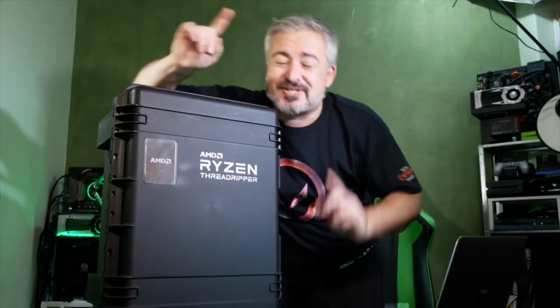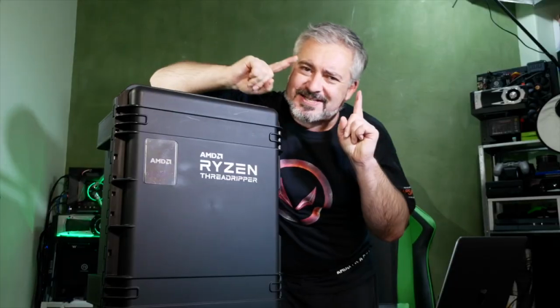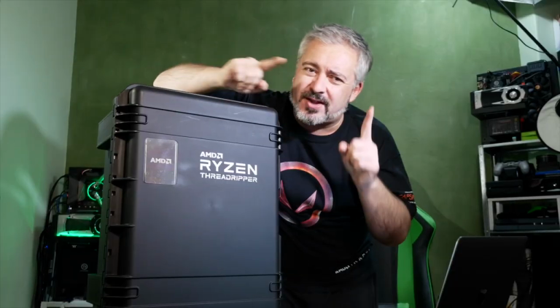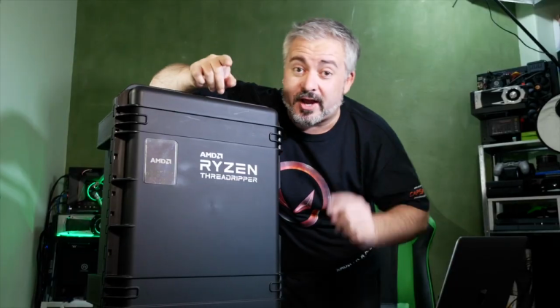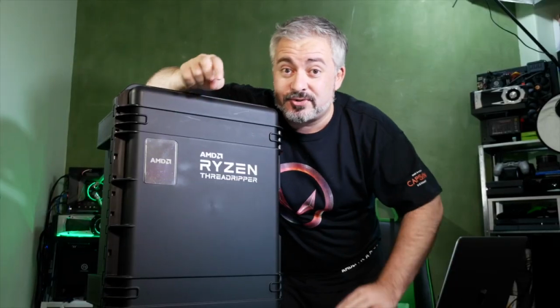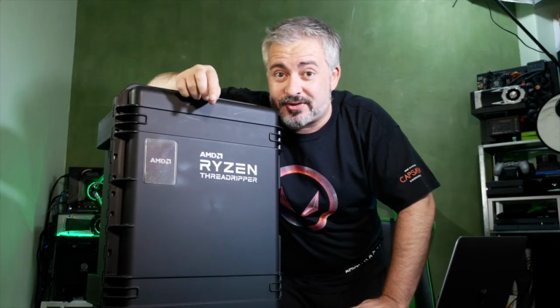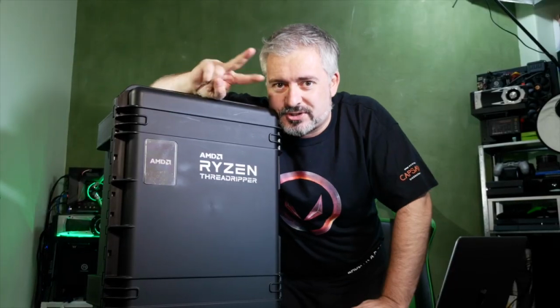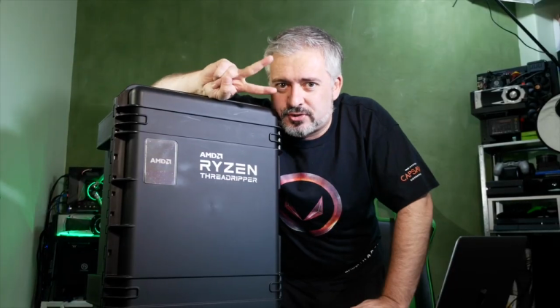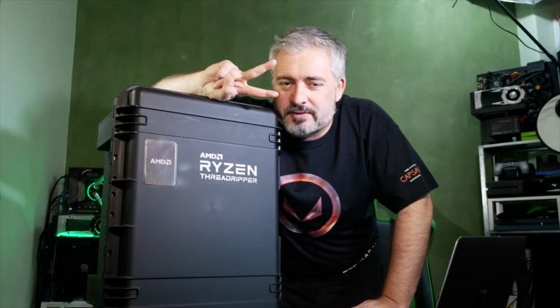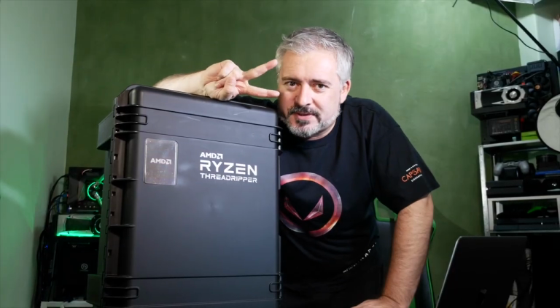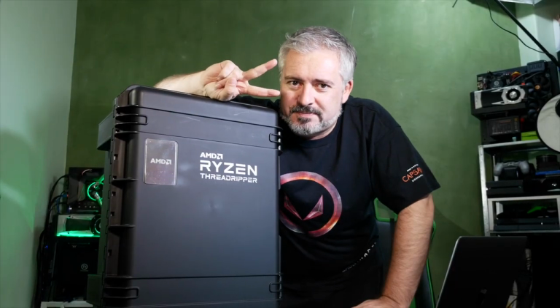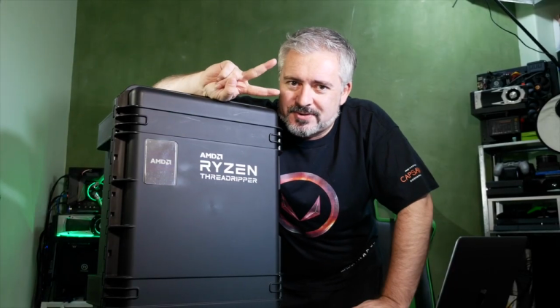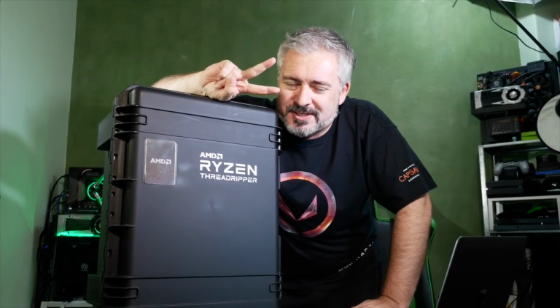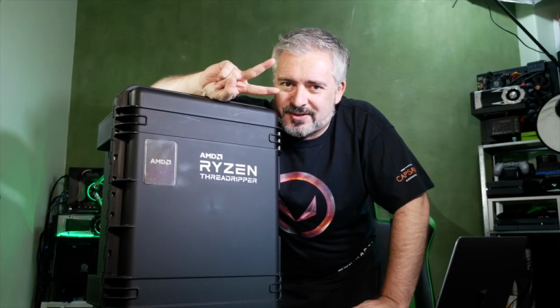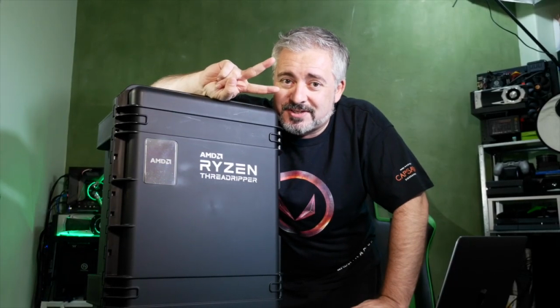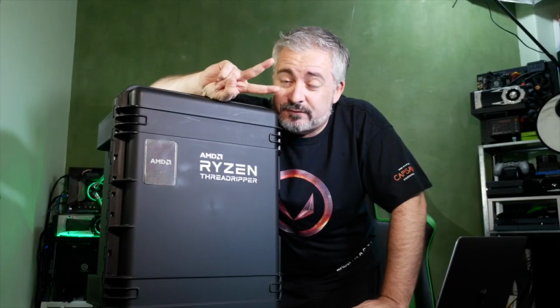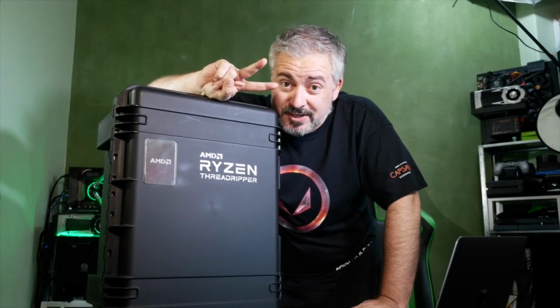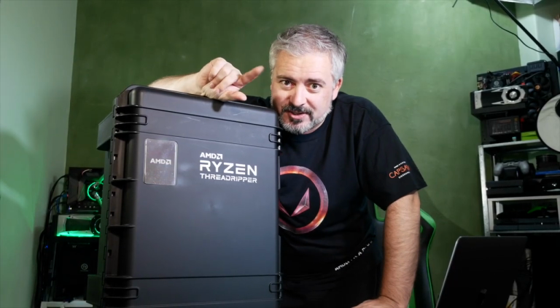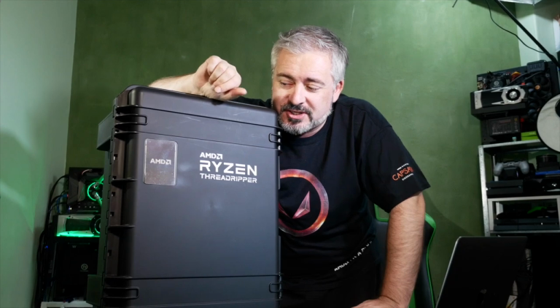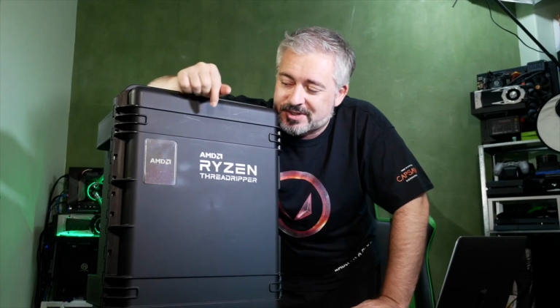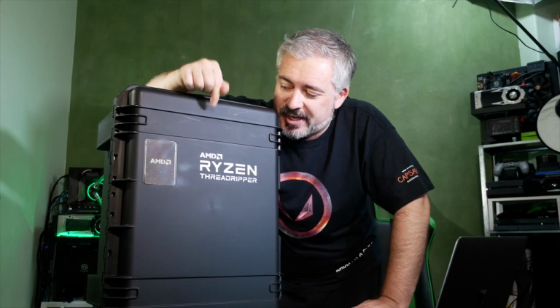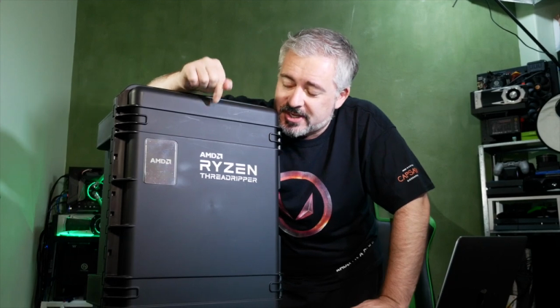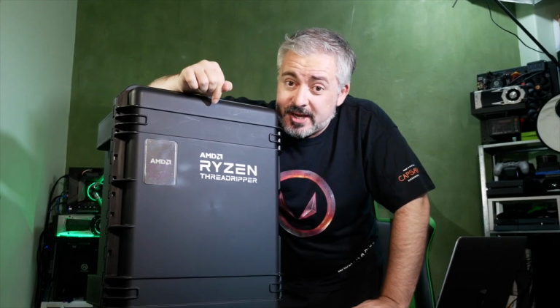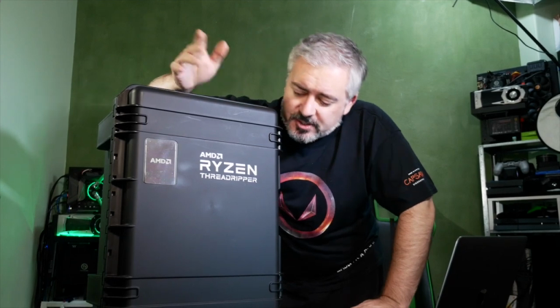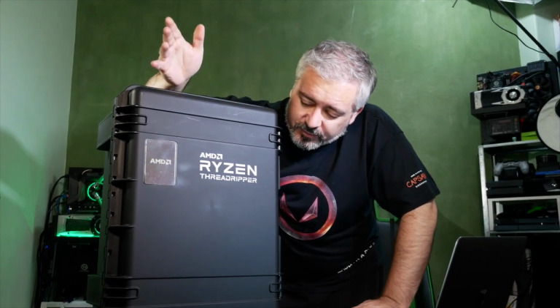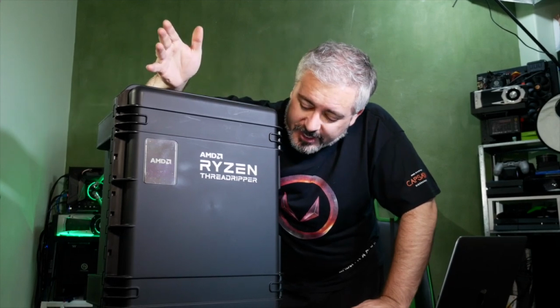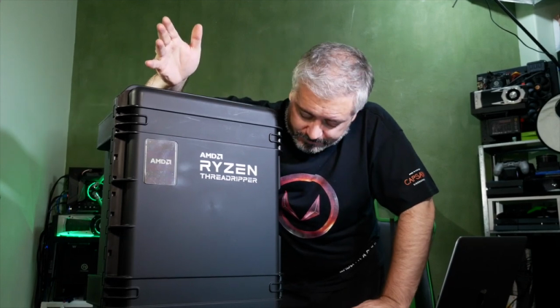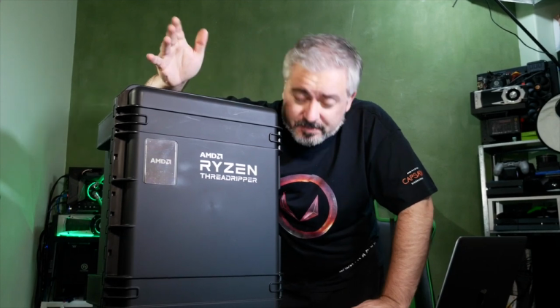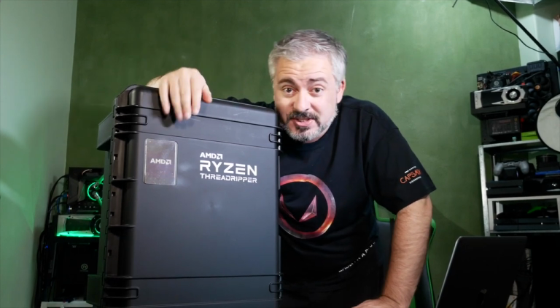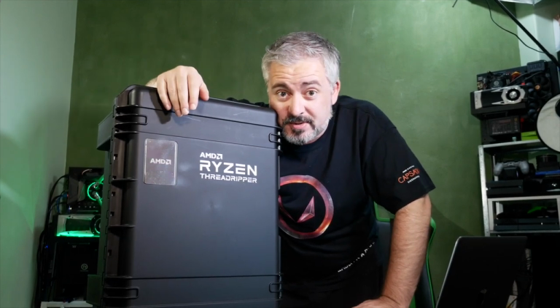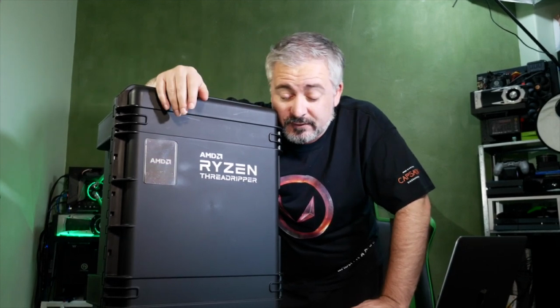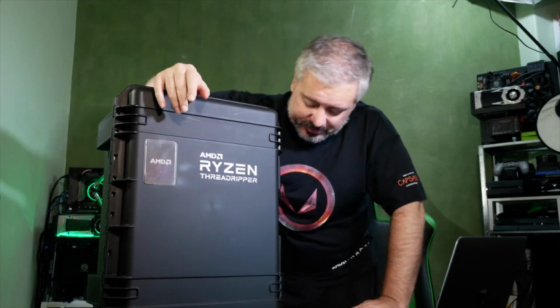Actually, that's a lie - I do know there are two Threadripper CPUs in here: the 1950X and the 1920X. Aside from that, the box seems a bit big for just those.